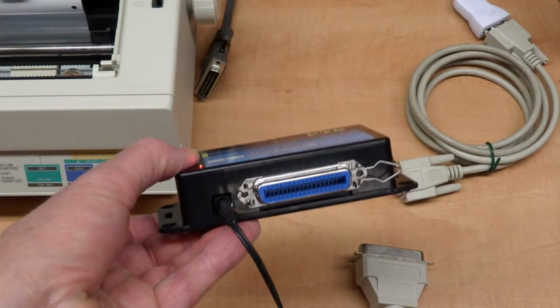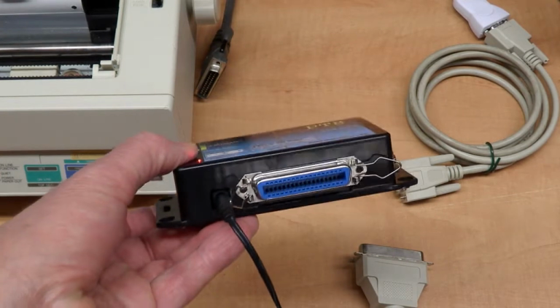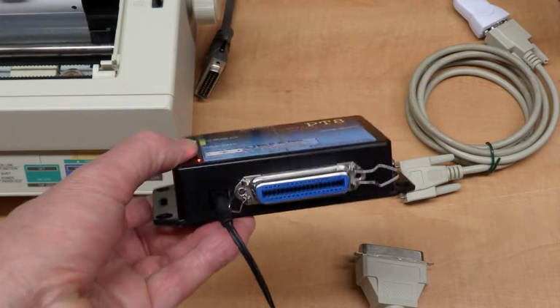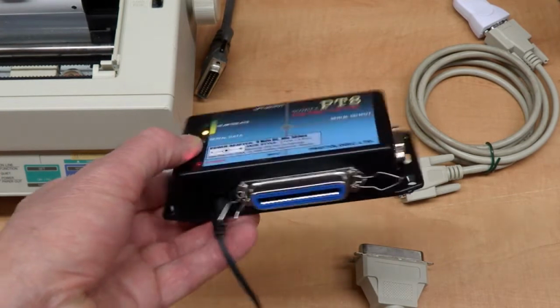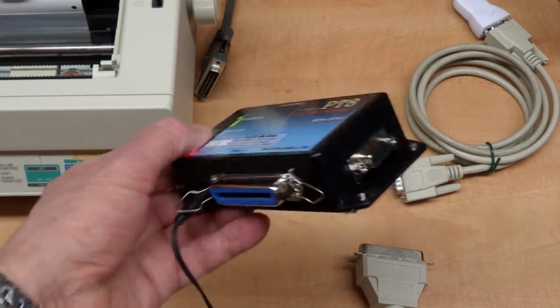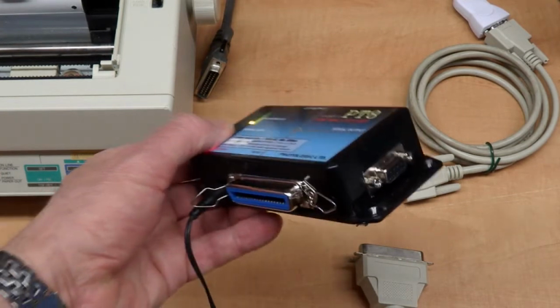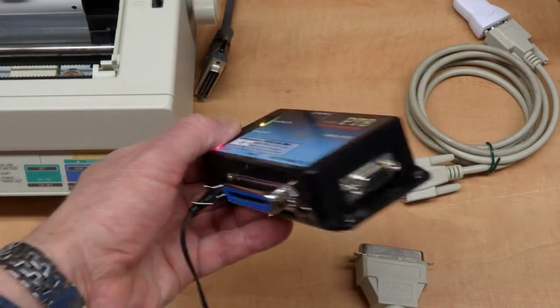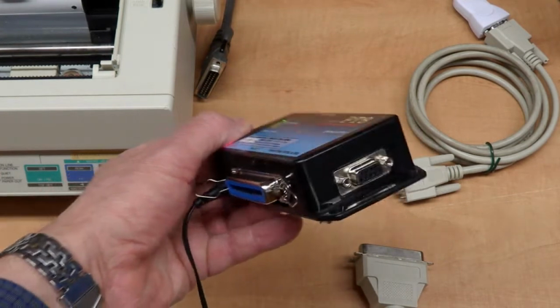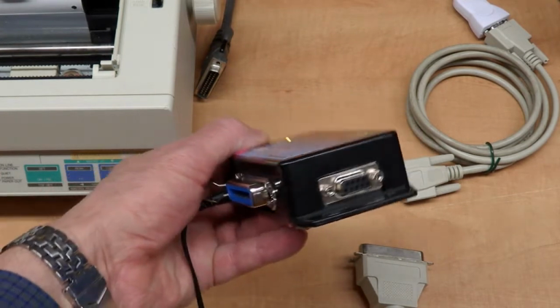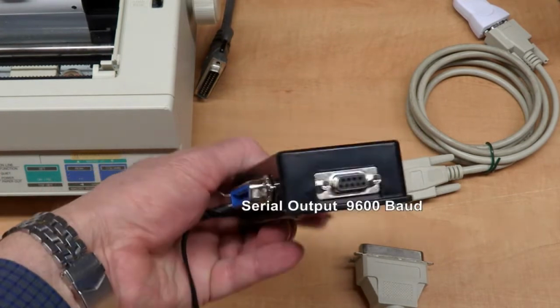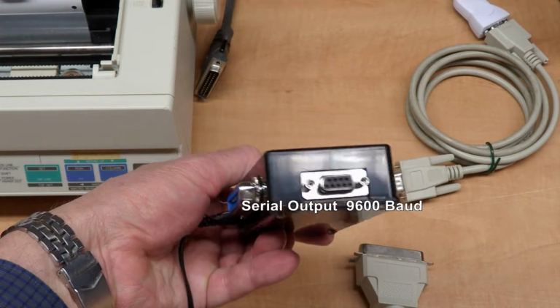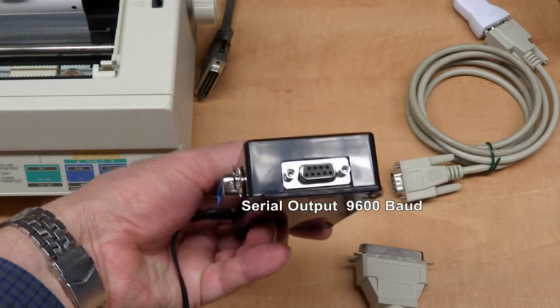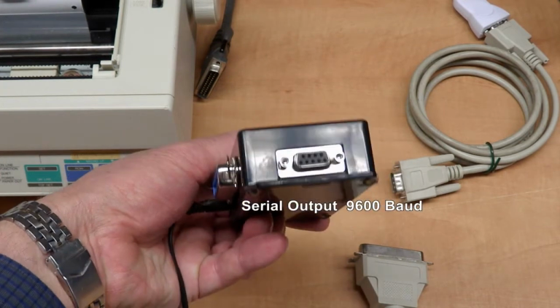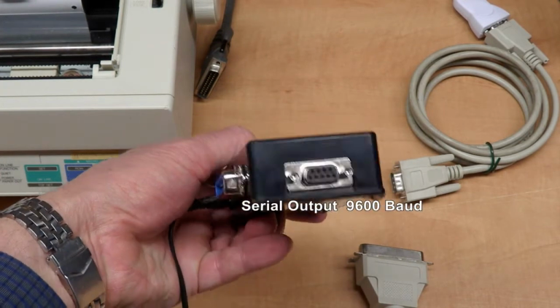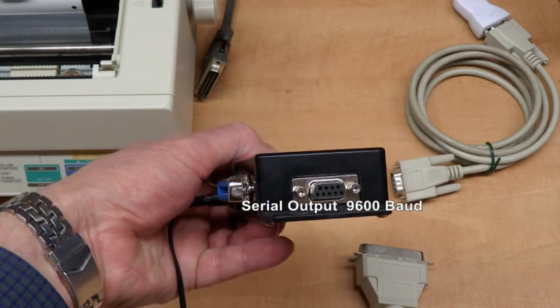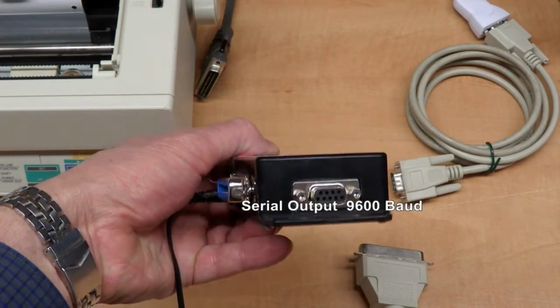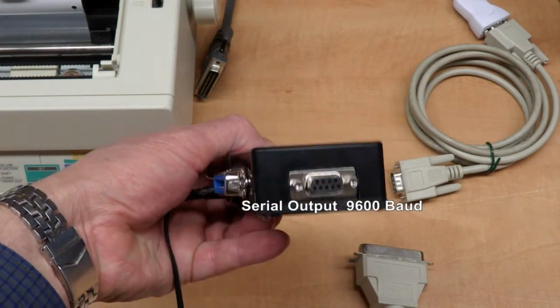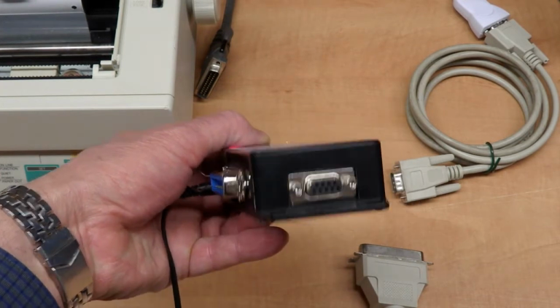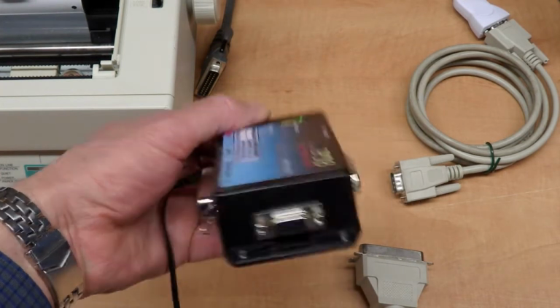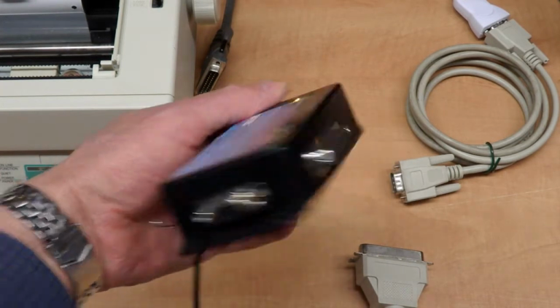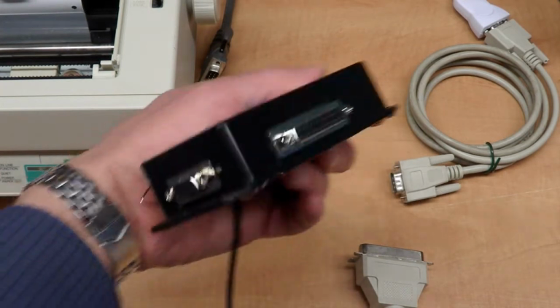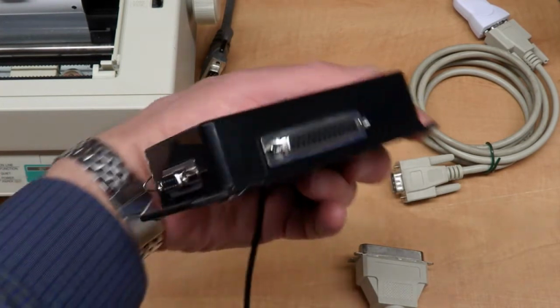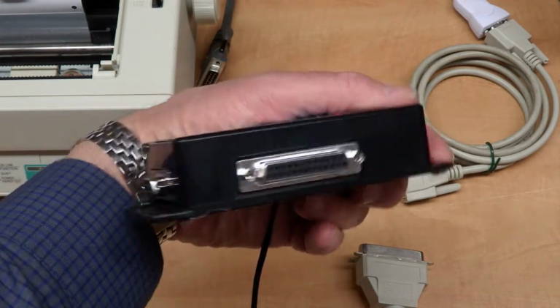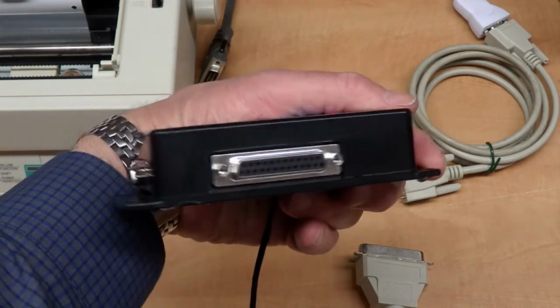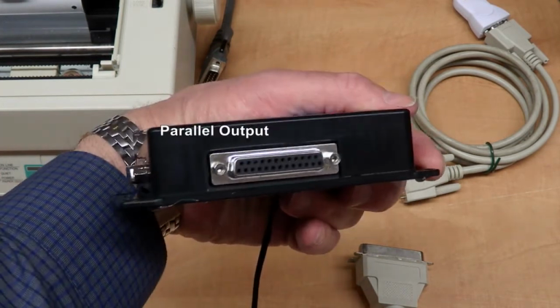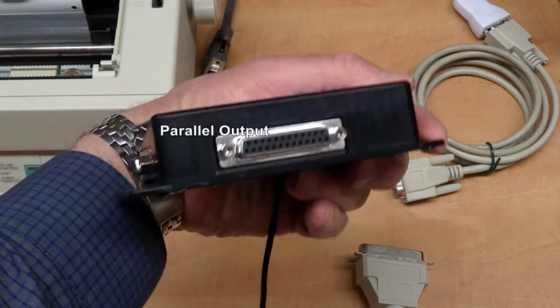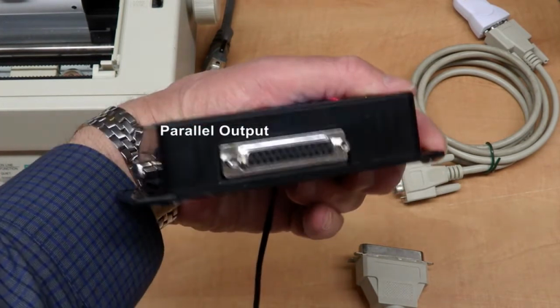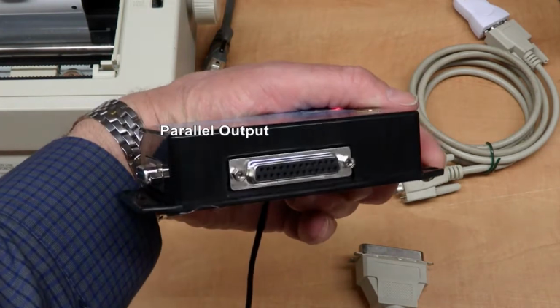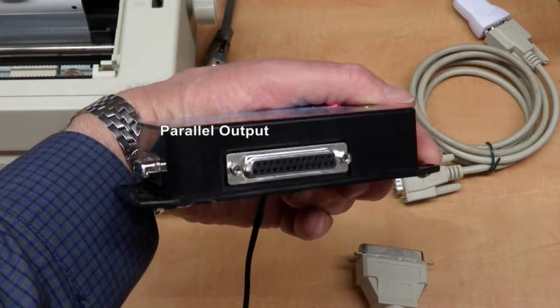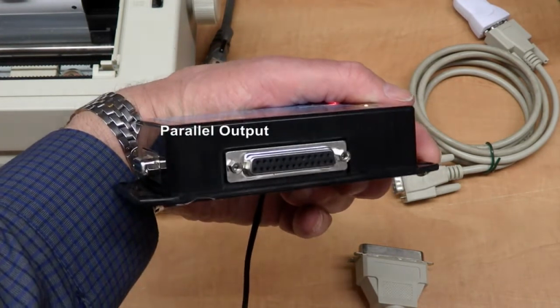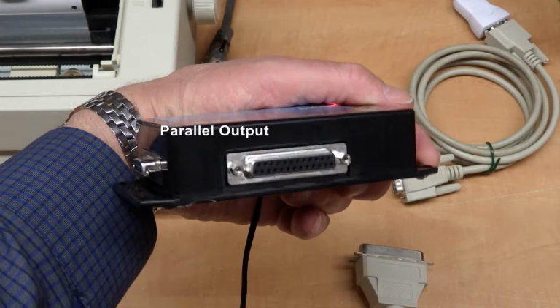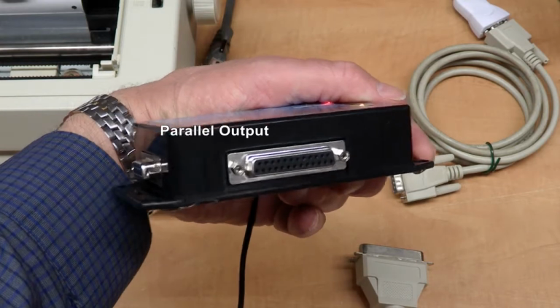Parallel input. Serial output. Parallel output.